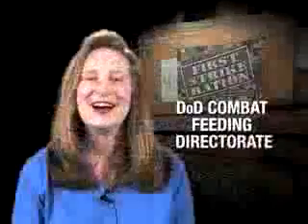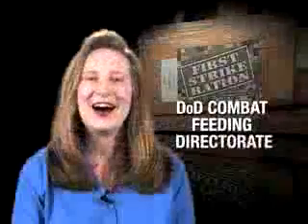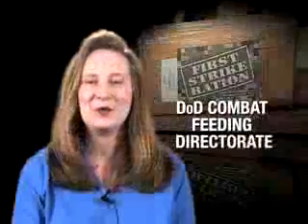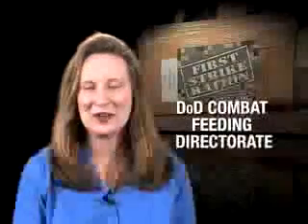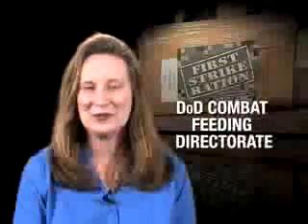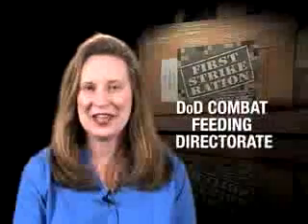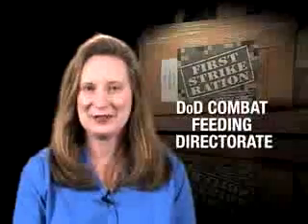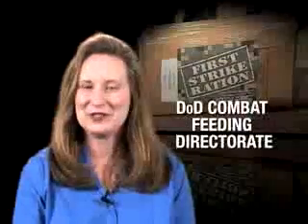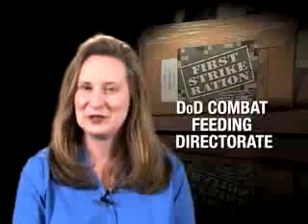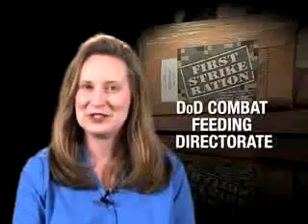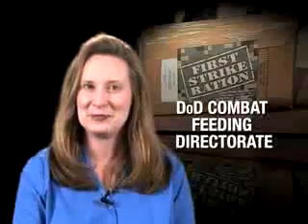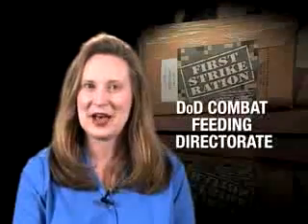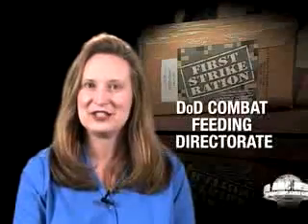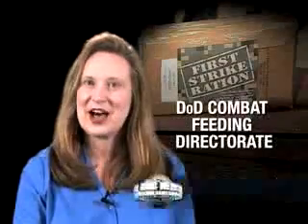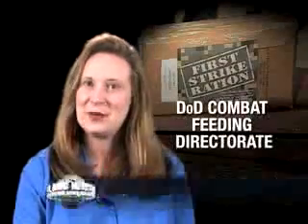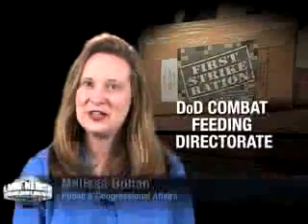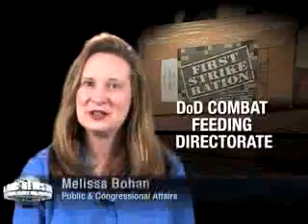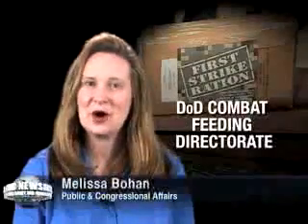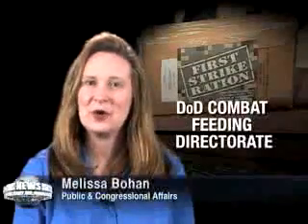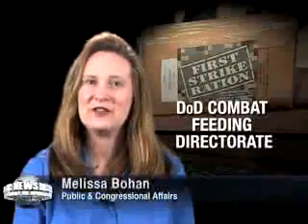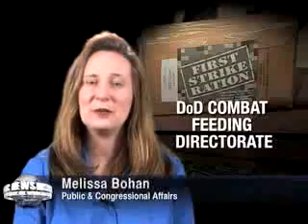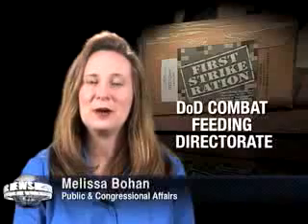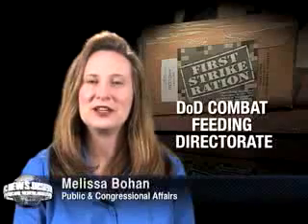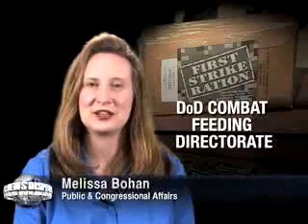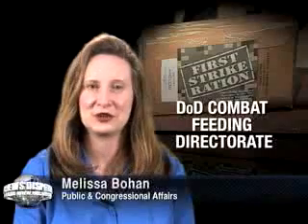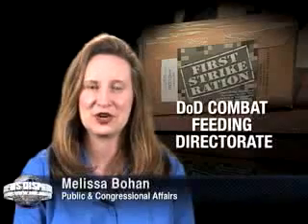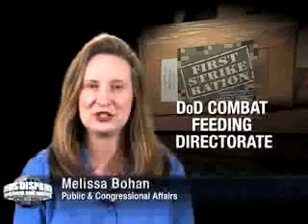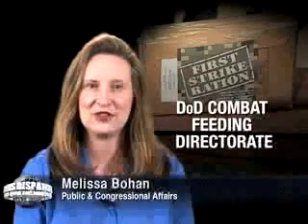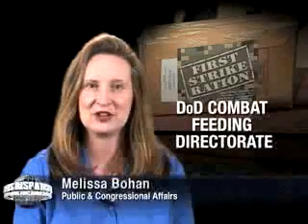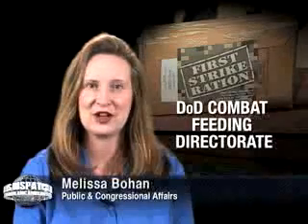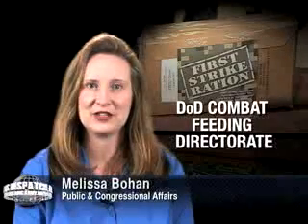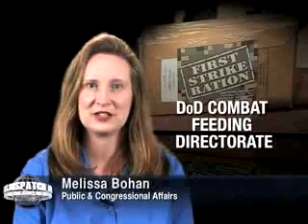Hi, welcome to the AMC News Dispatch. I'm Melissa Bowen of the Public and Congressional Affairs Office.